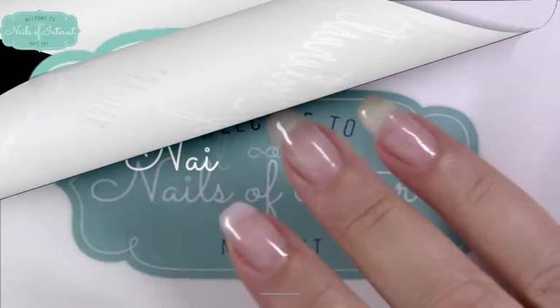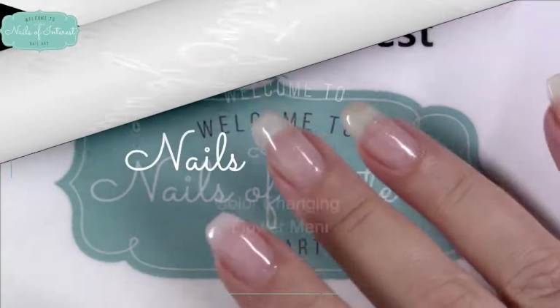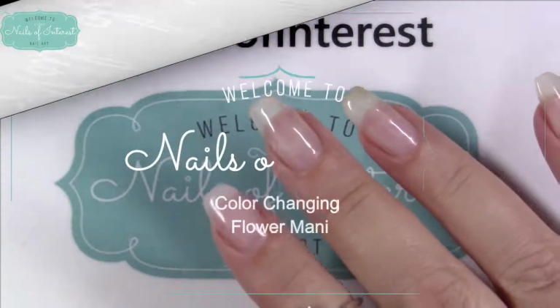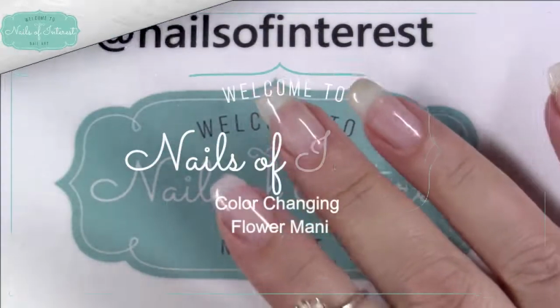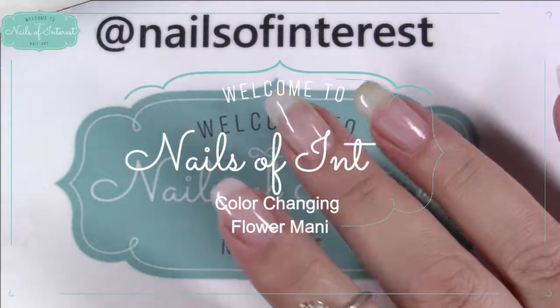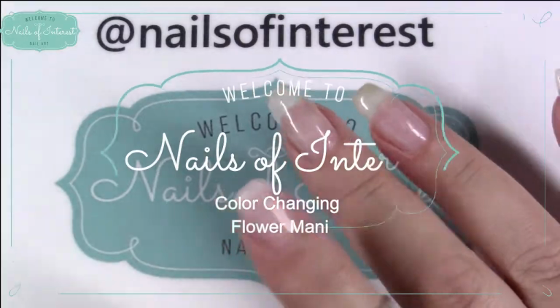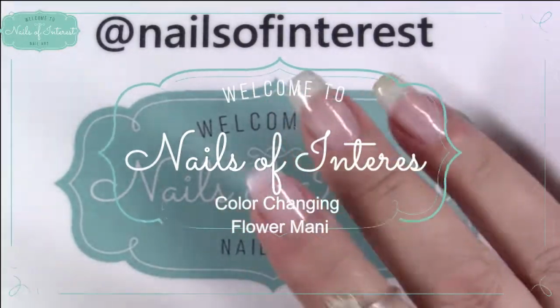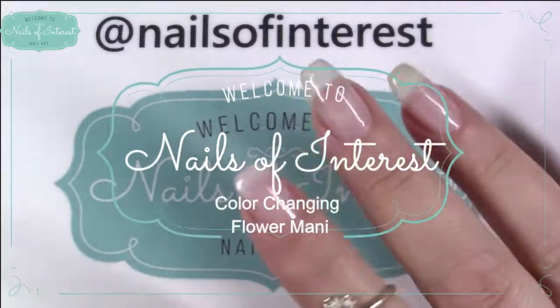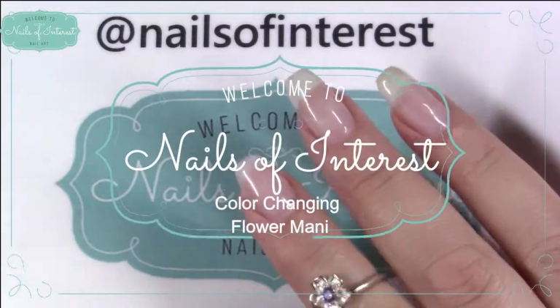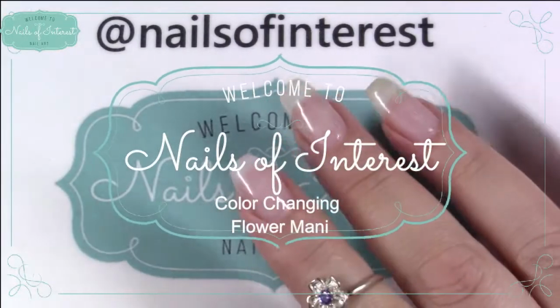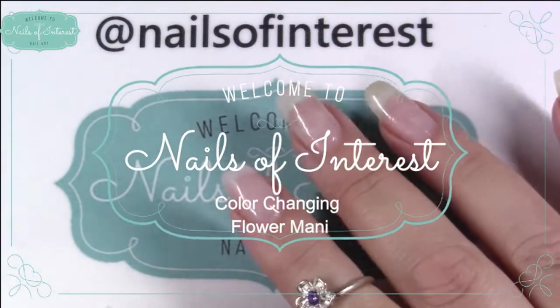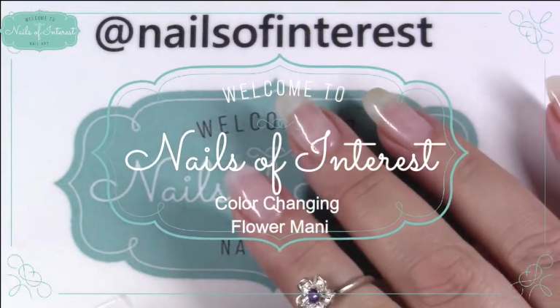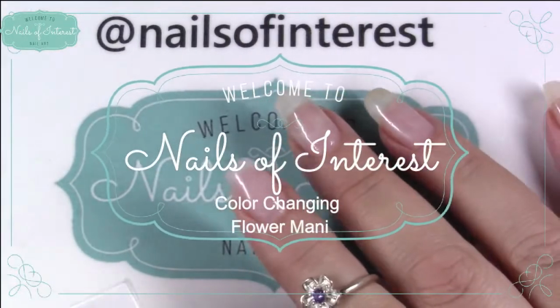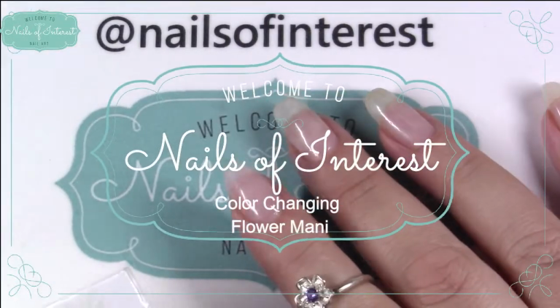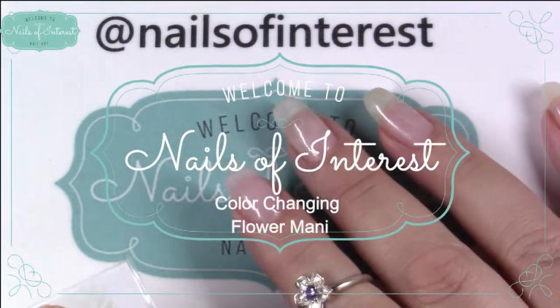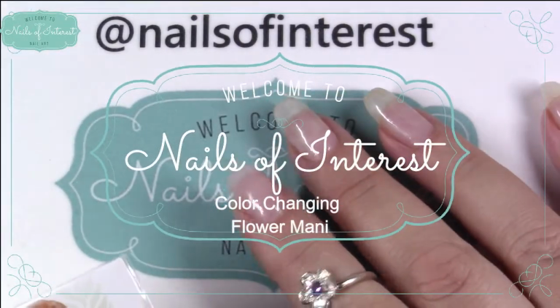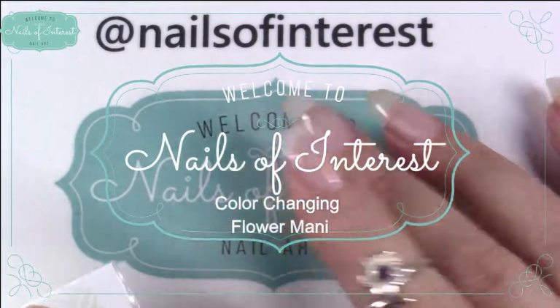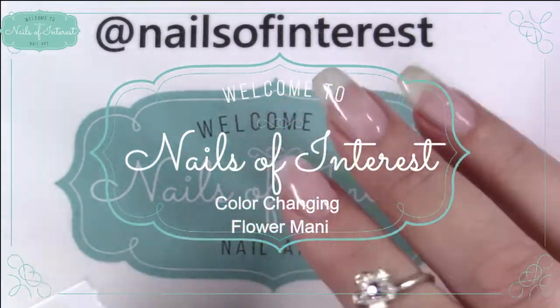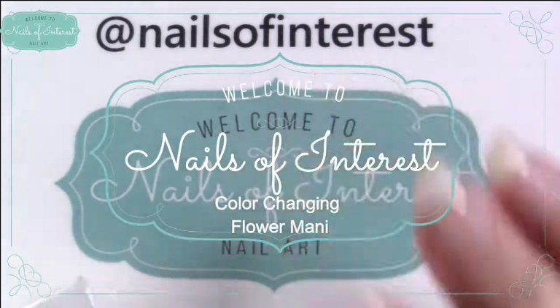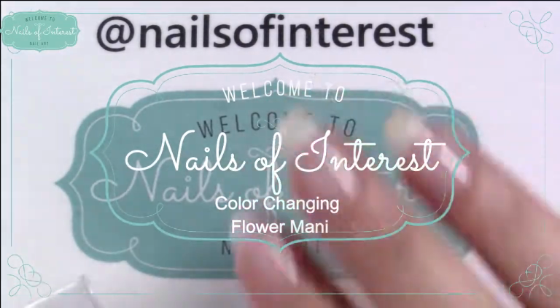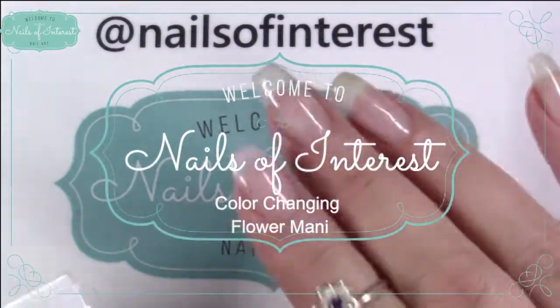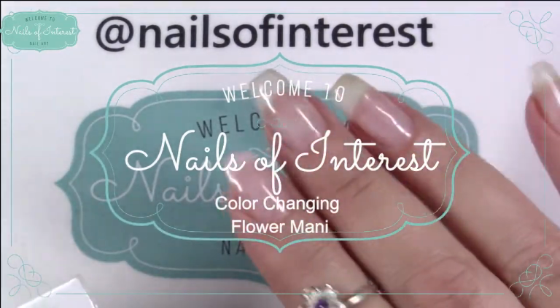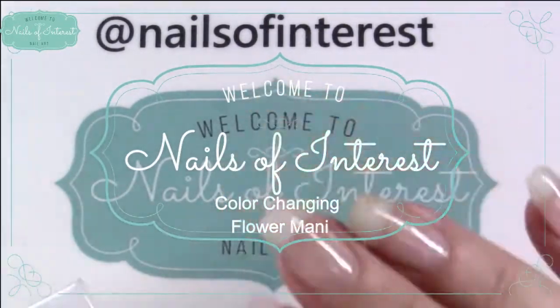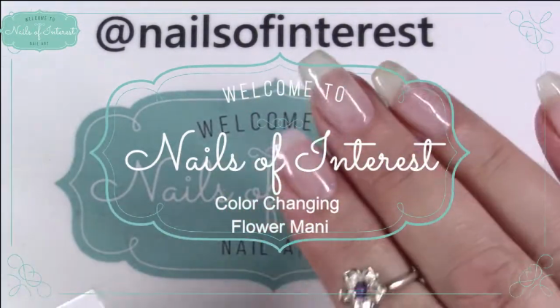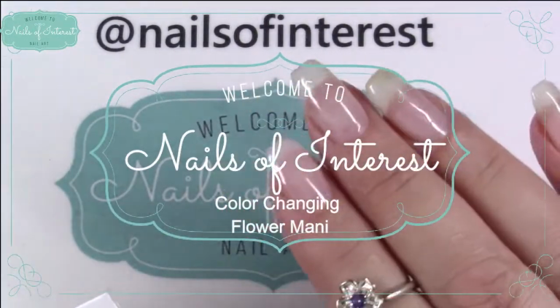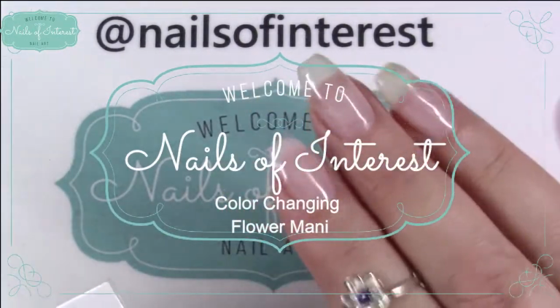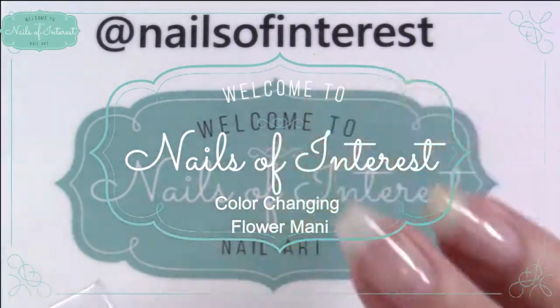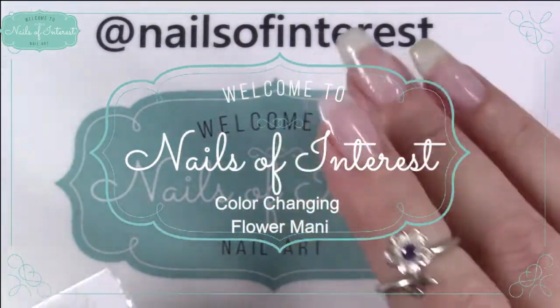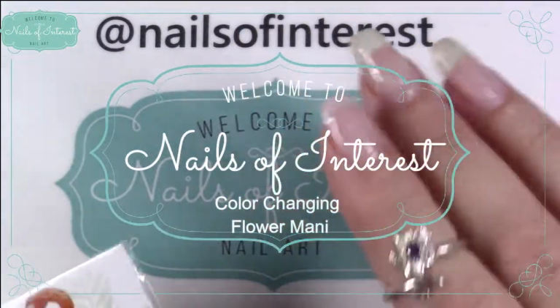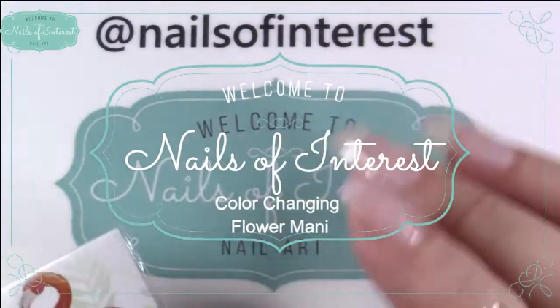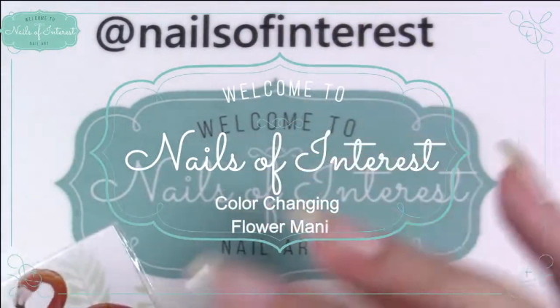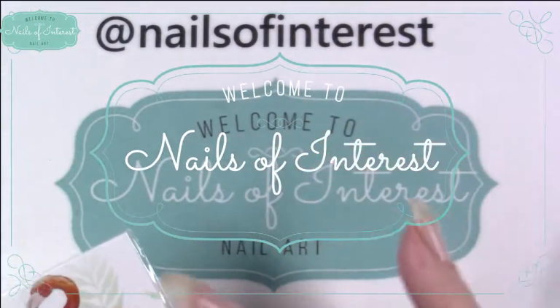Hello everyone, welcome to Nails of Interest. Today I'm finally going to do some nail art.